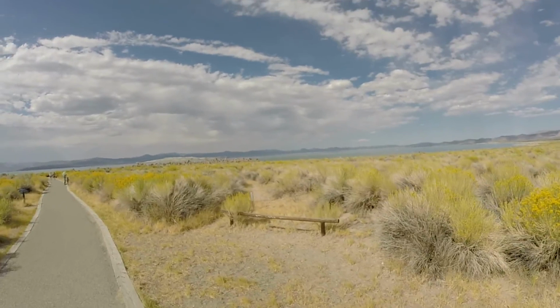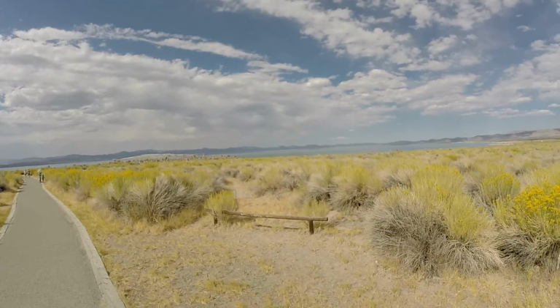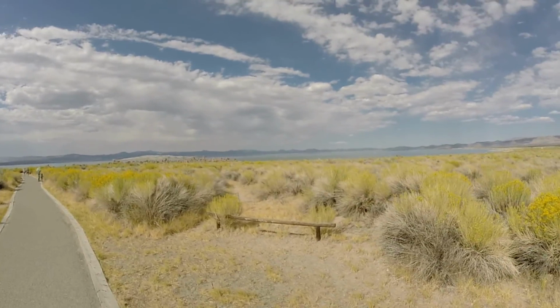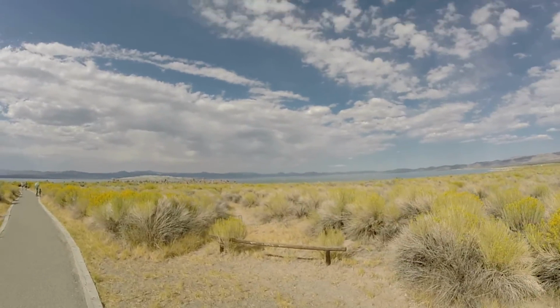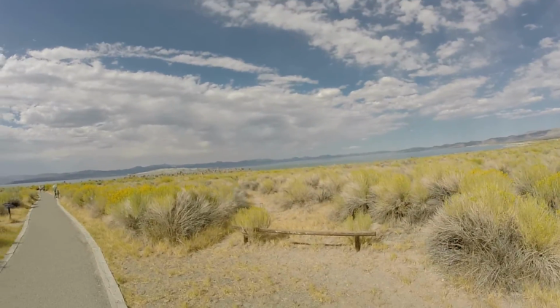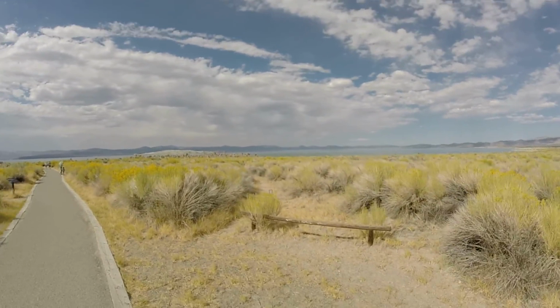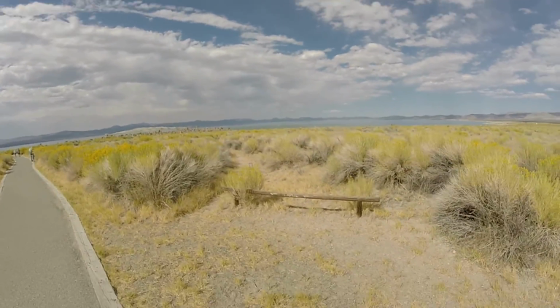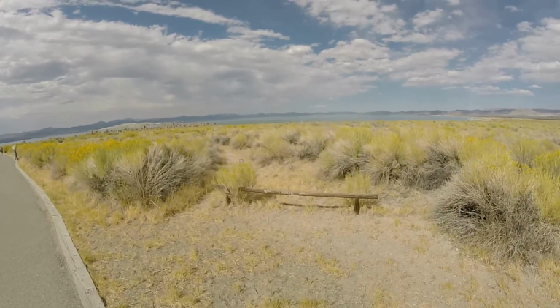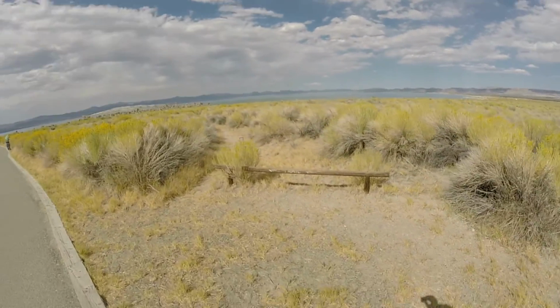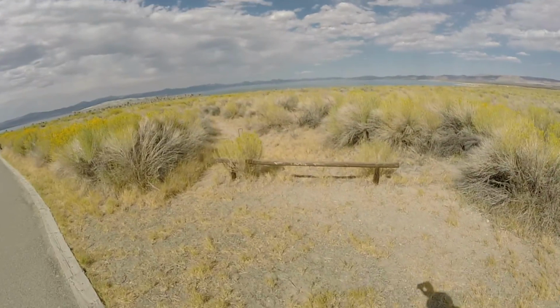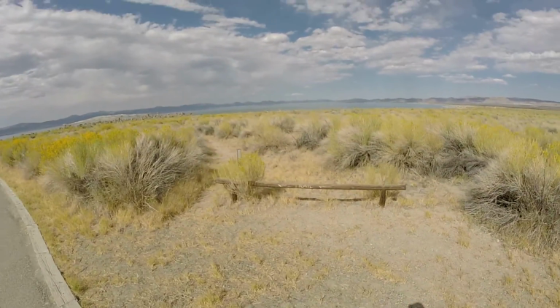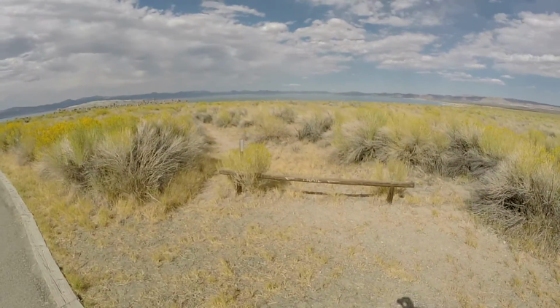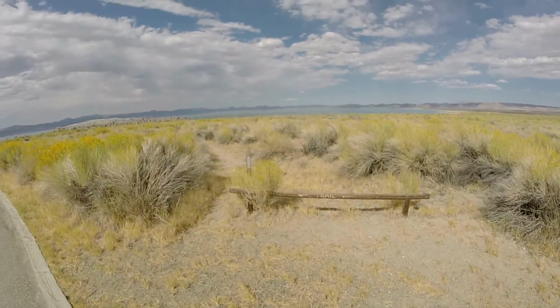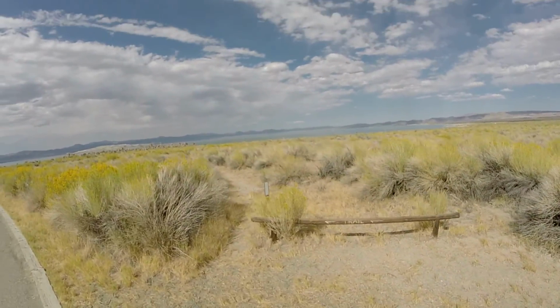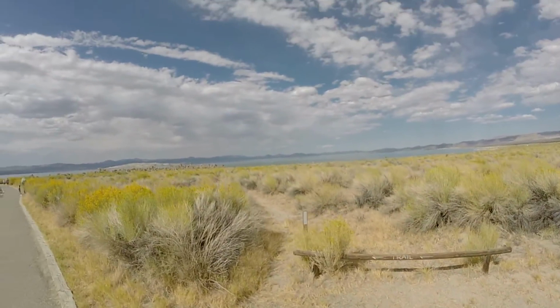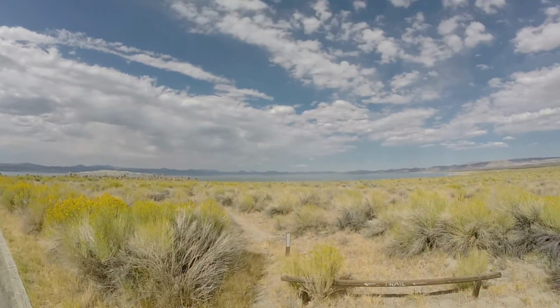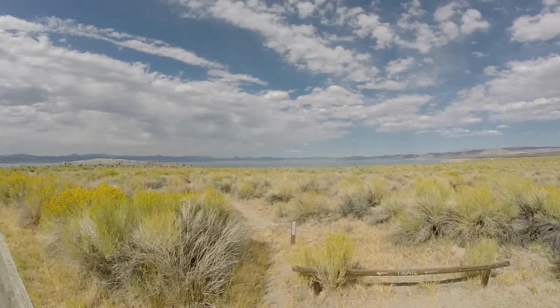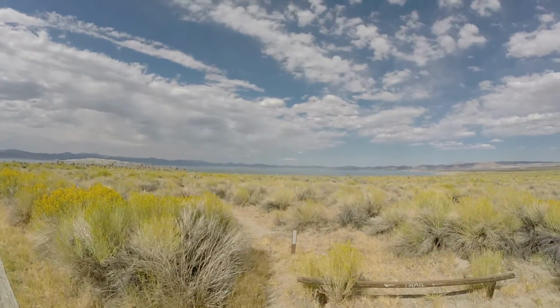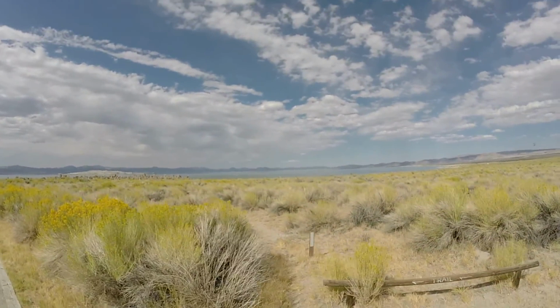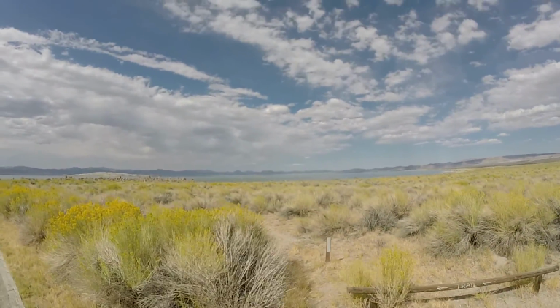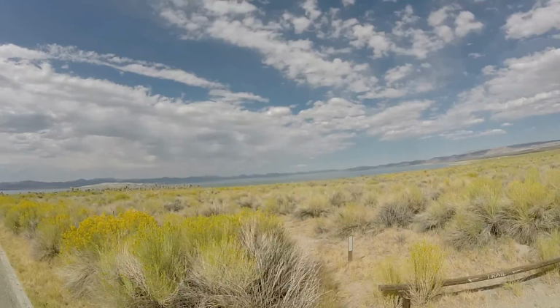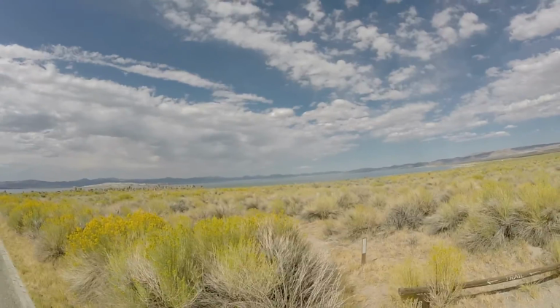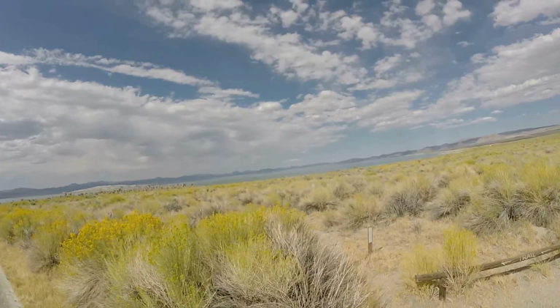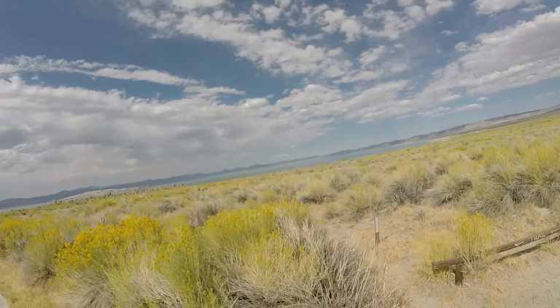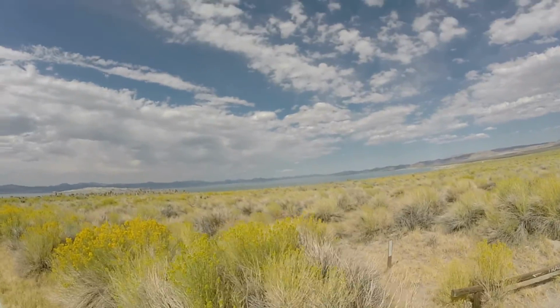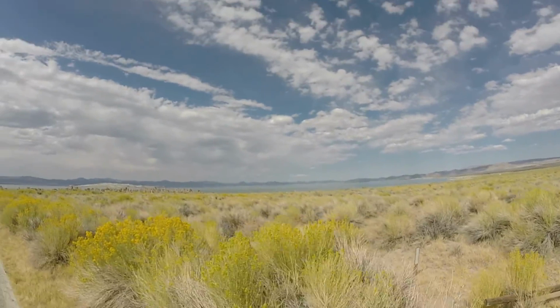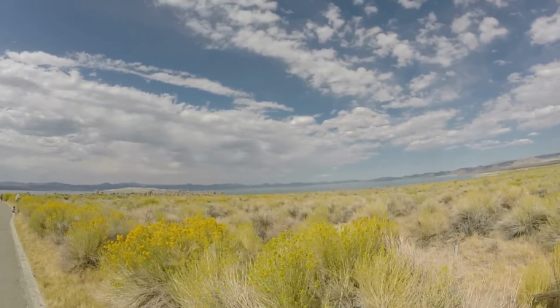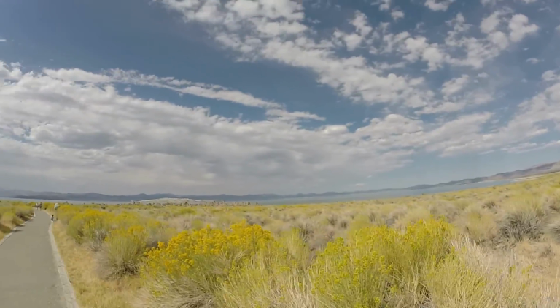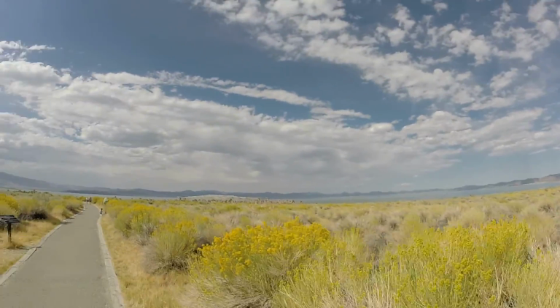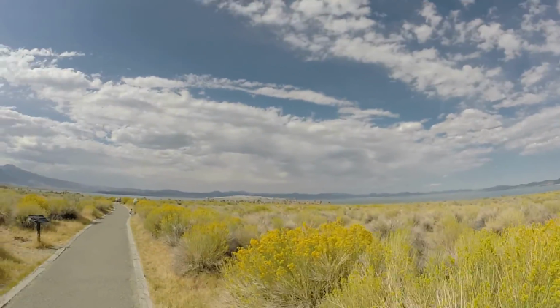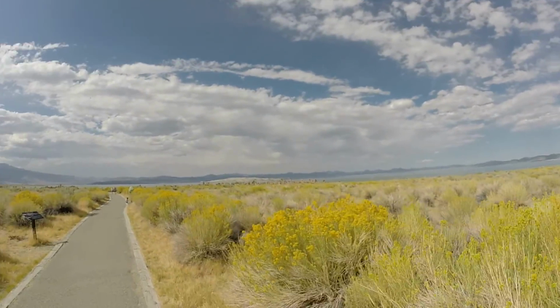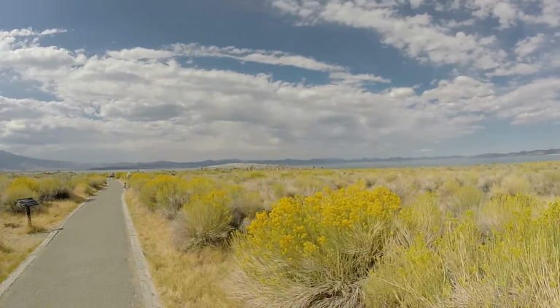Apparently lots of people go off the trail — they've got several sections closed — but you can see people down there just not caring. You know, people.